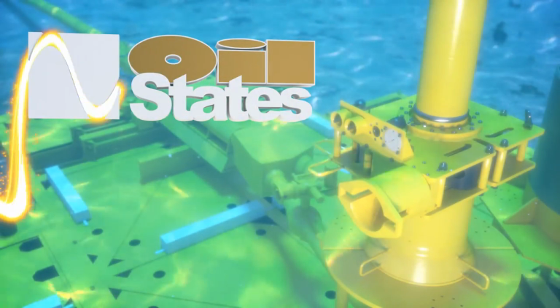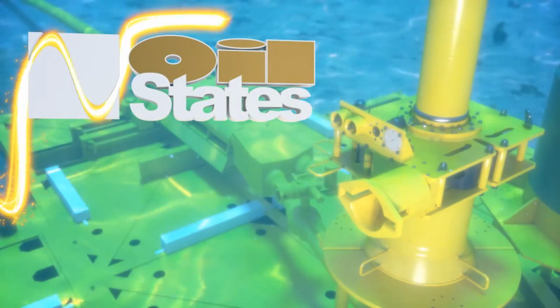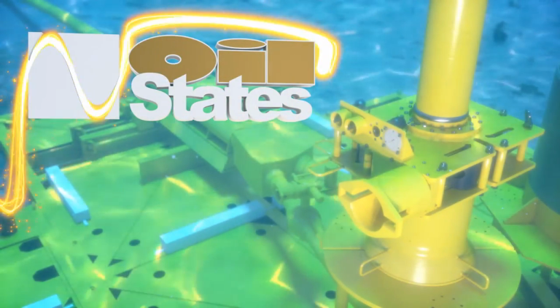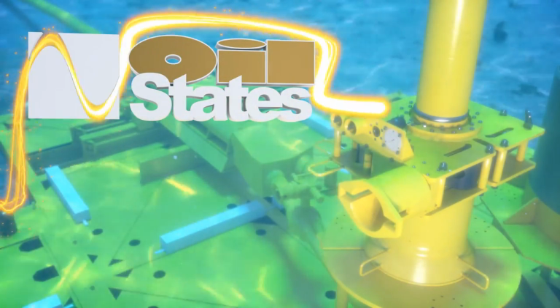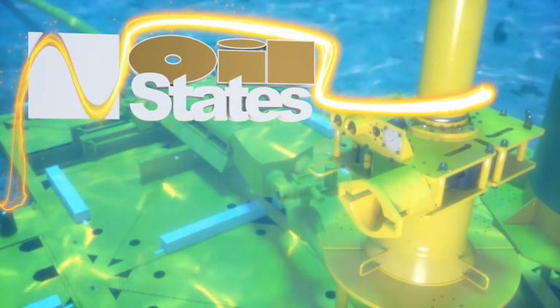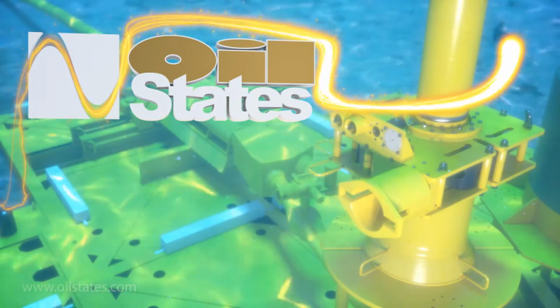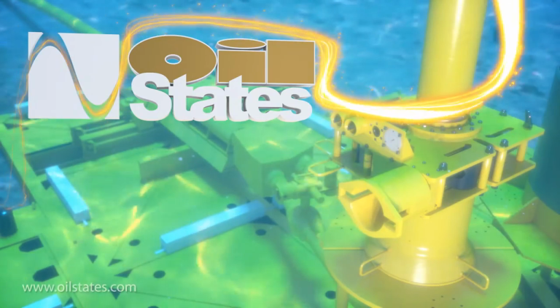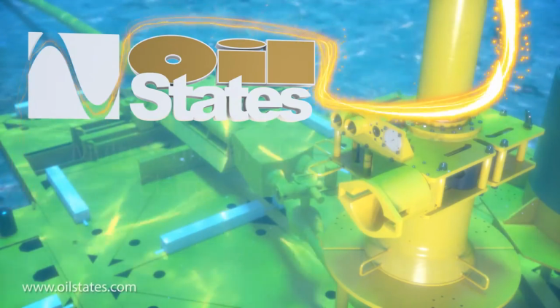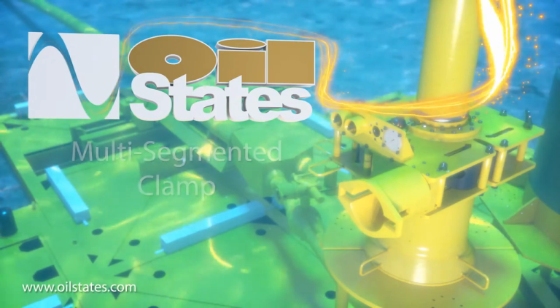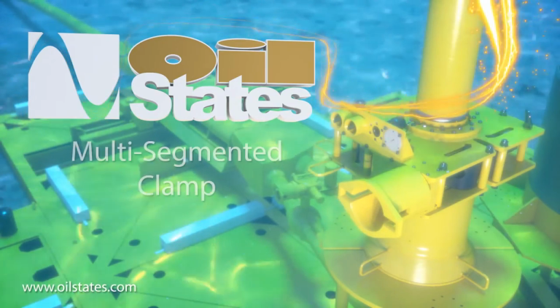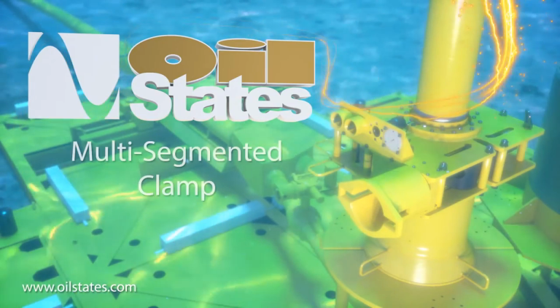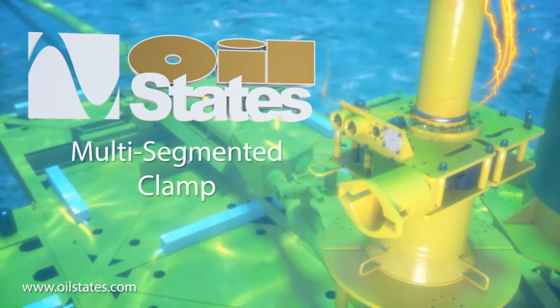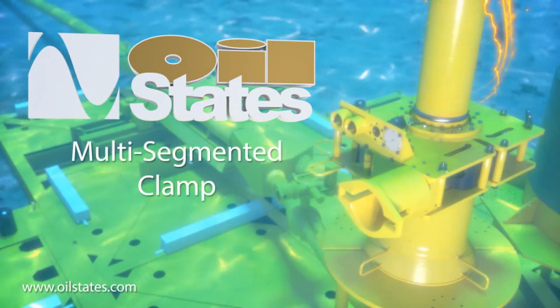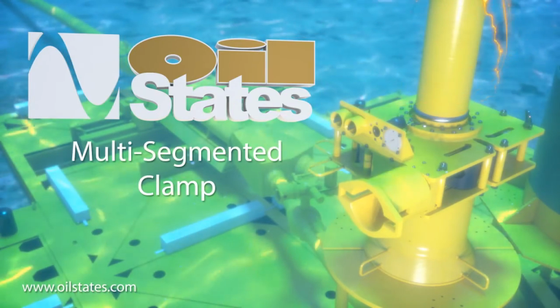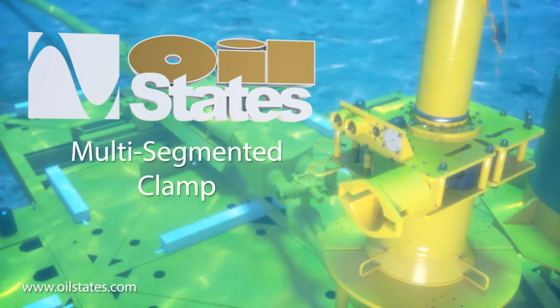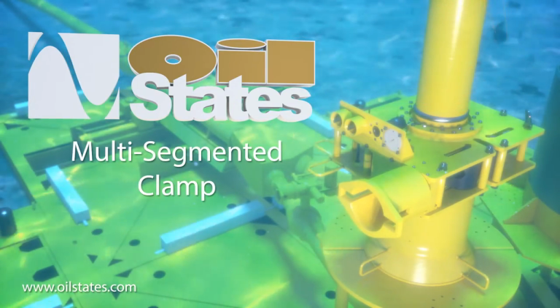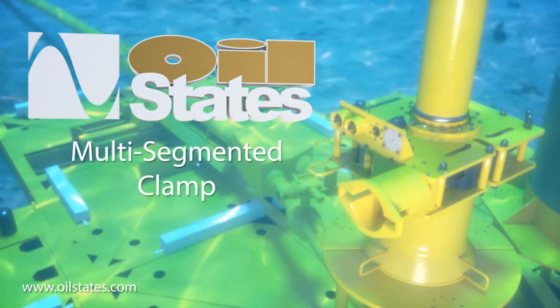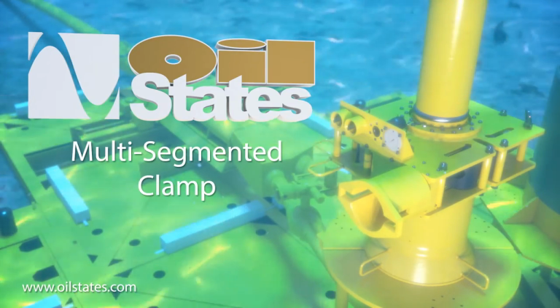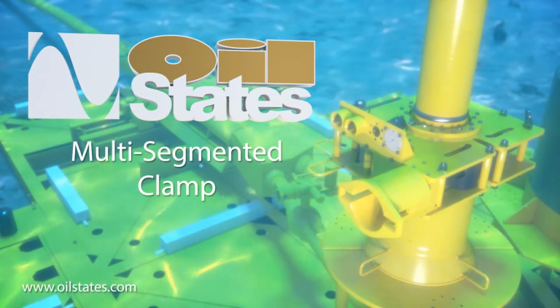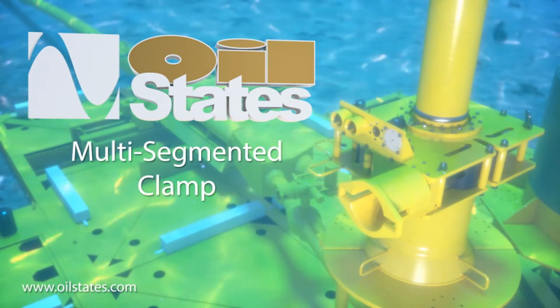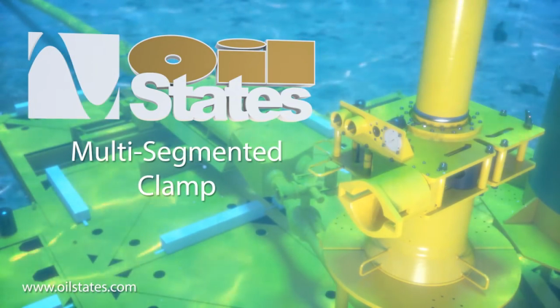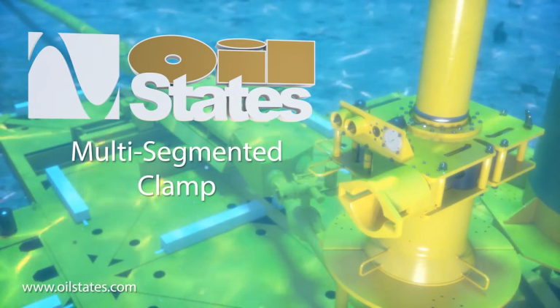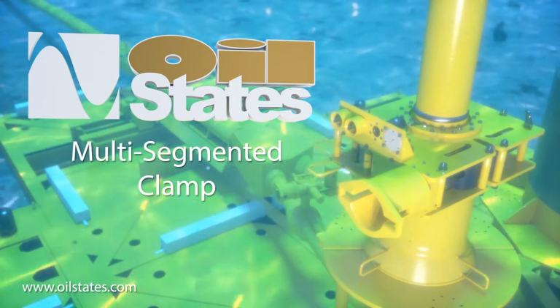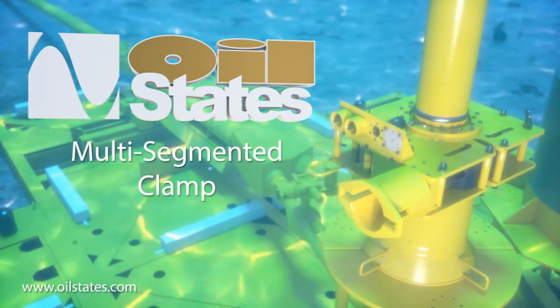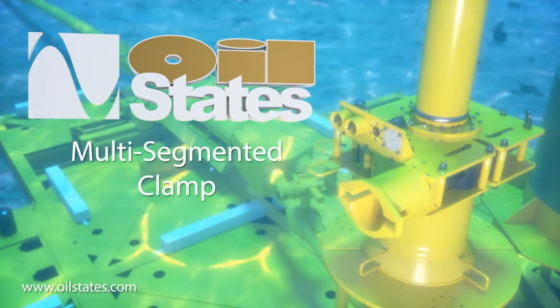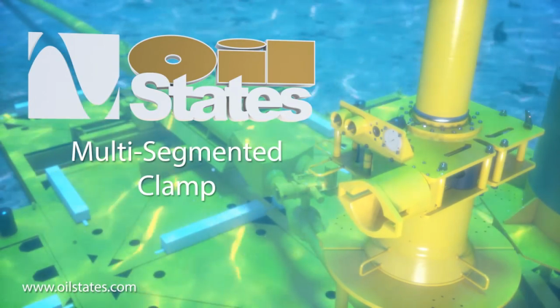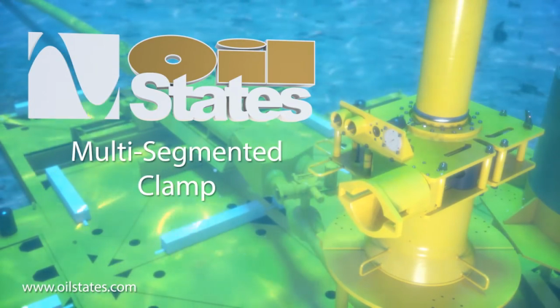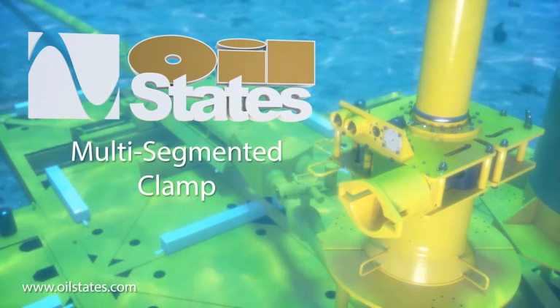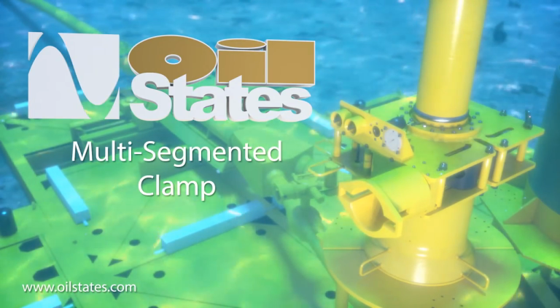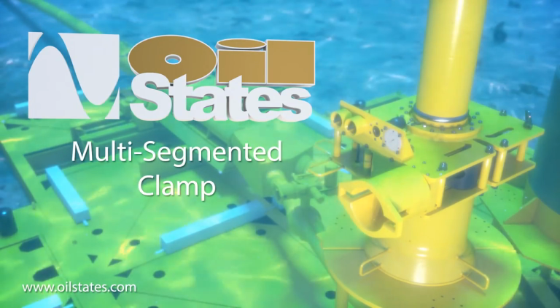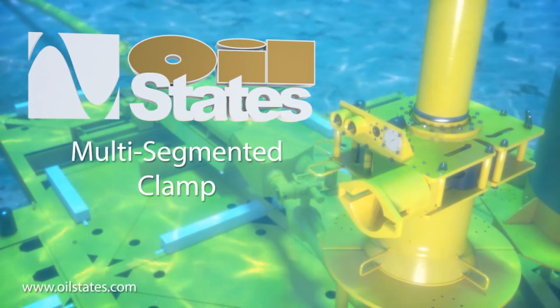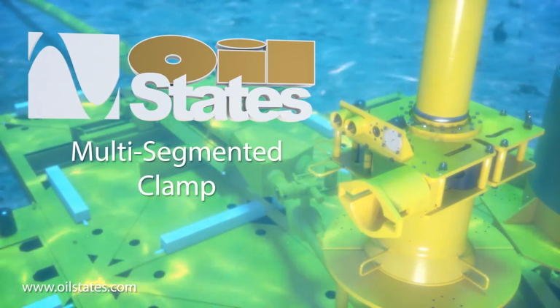The Oil States multi-segmented clamp. Fast, reliable connections for deep water applications.